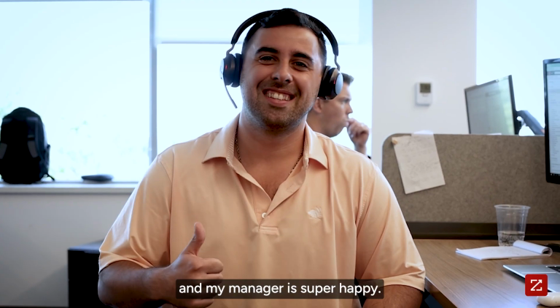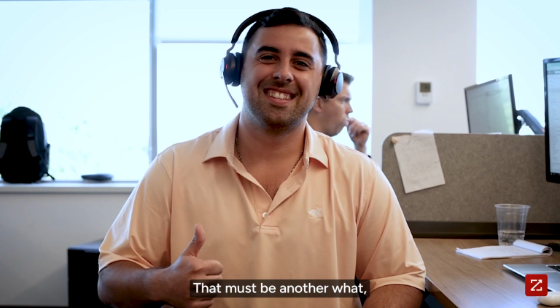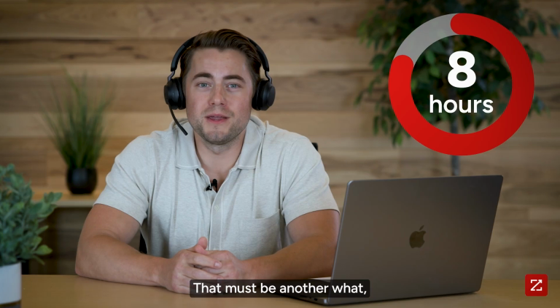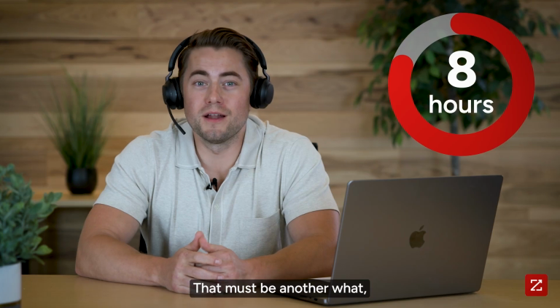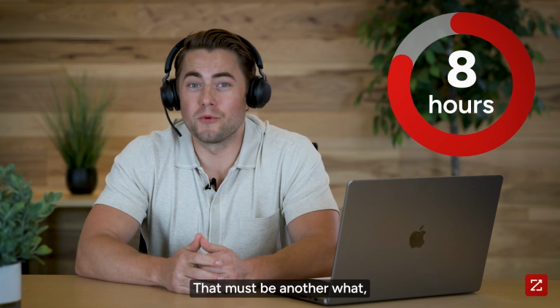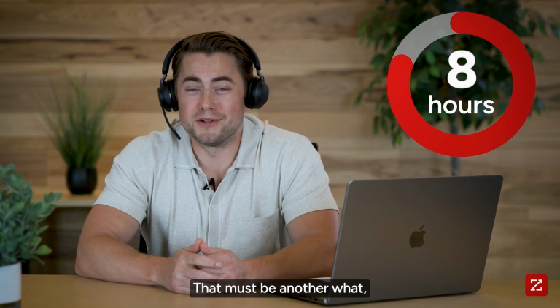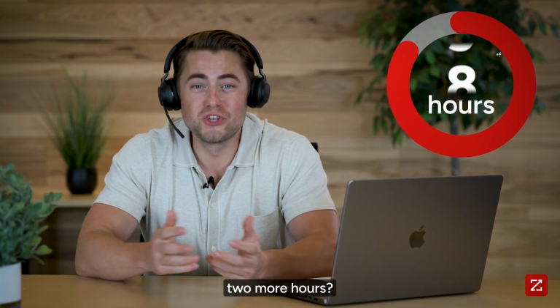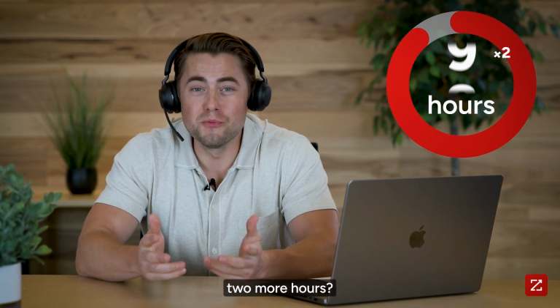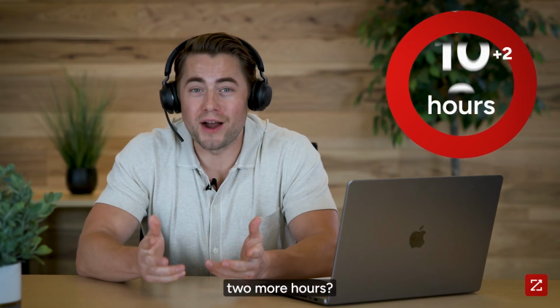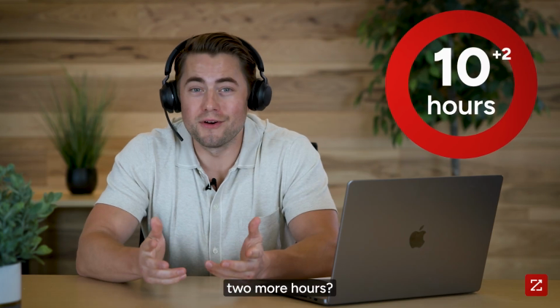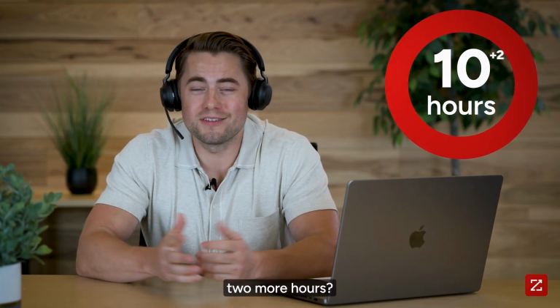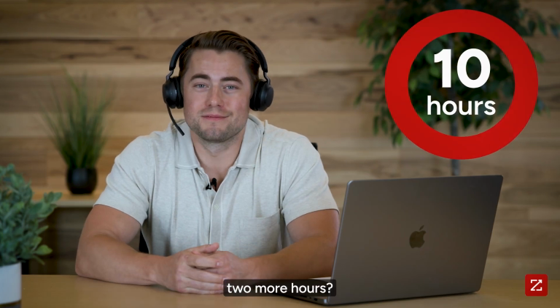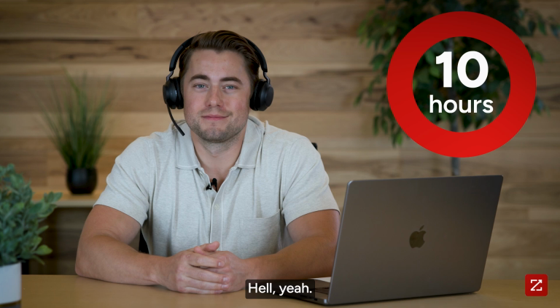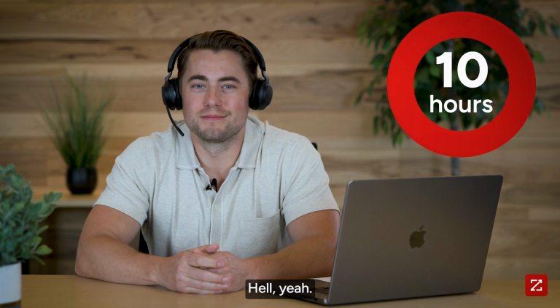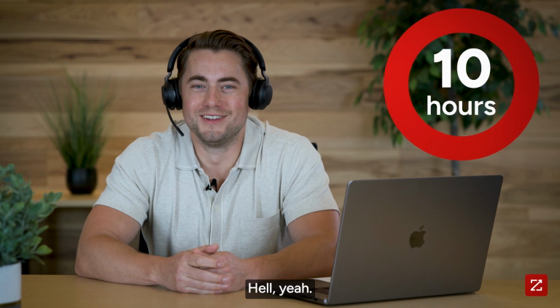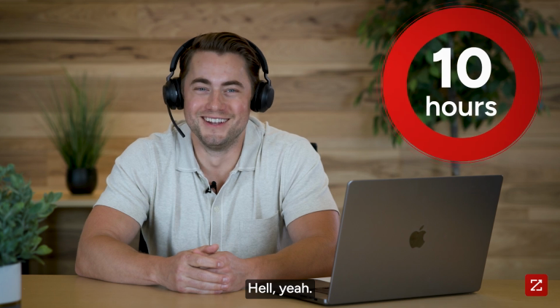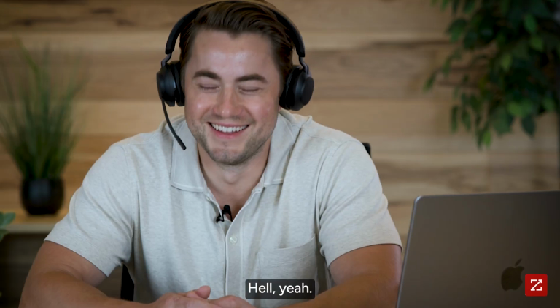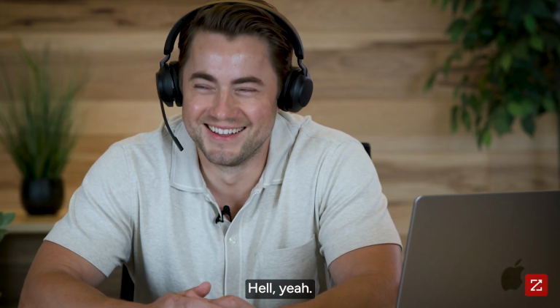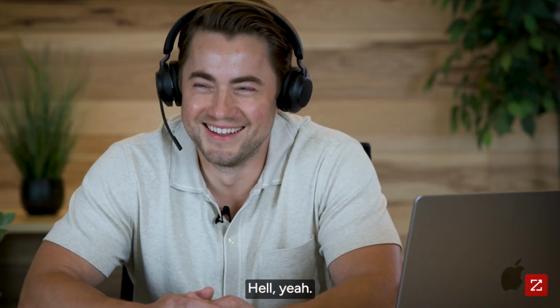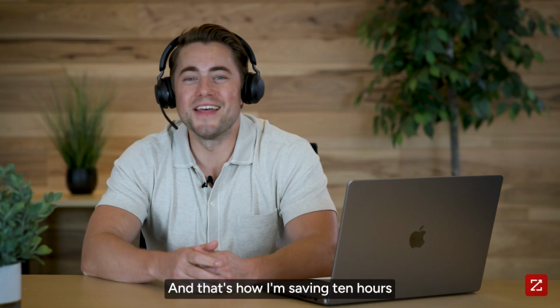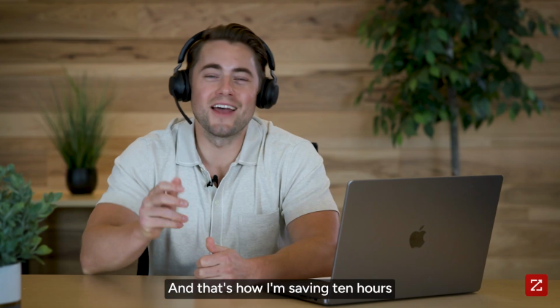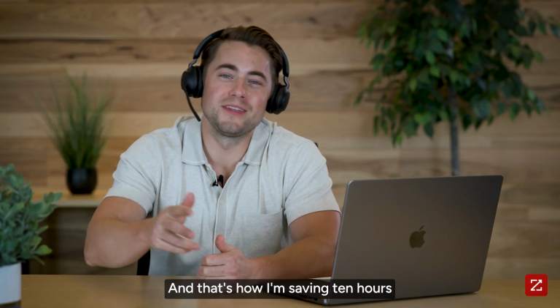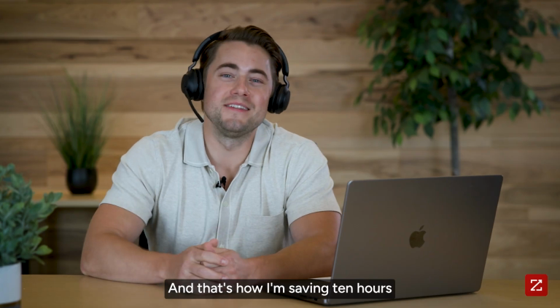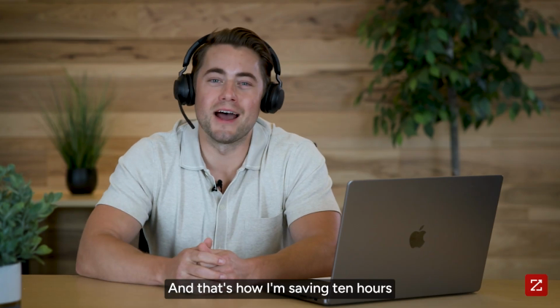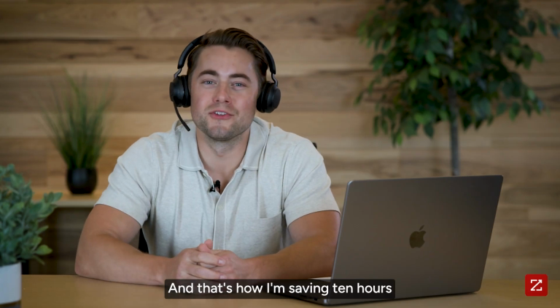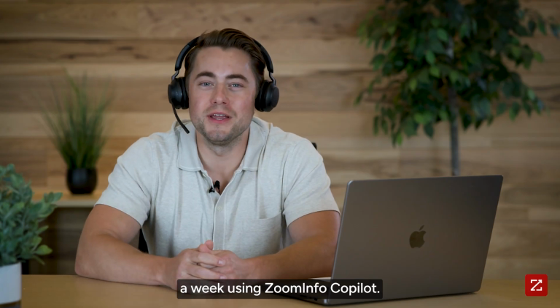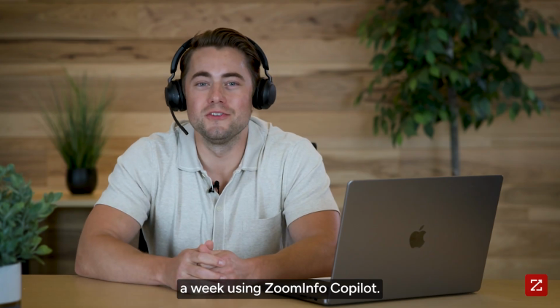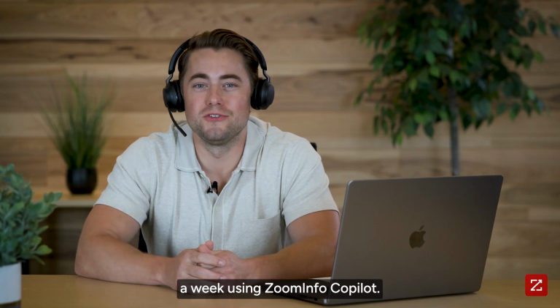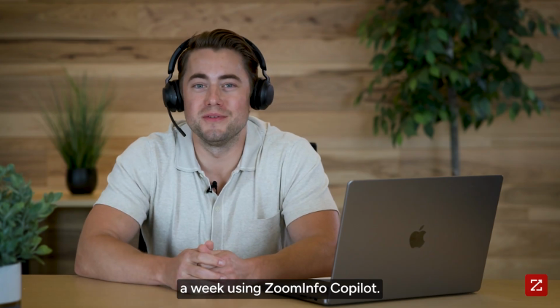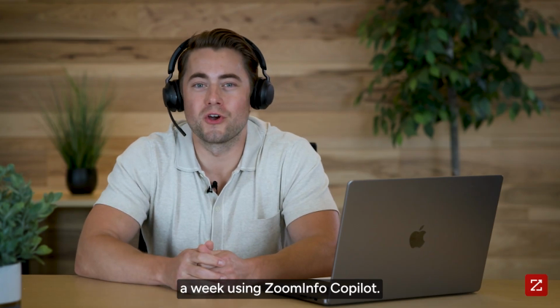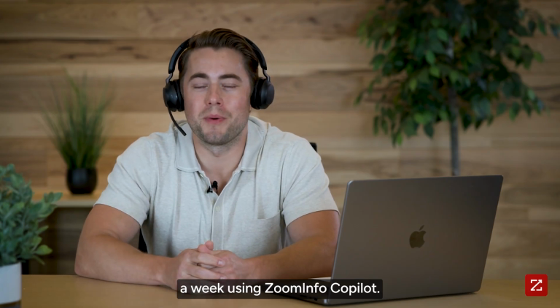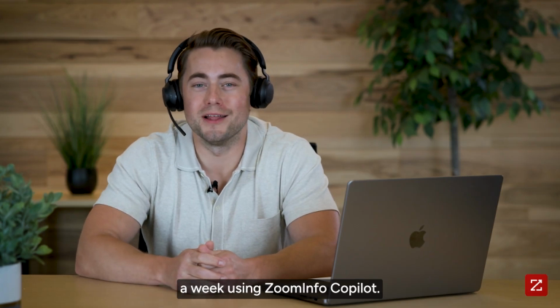That must be another two more hours. And that's how I'm saving 10 hours a week using ZoomInfo Co-Pilot.